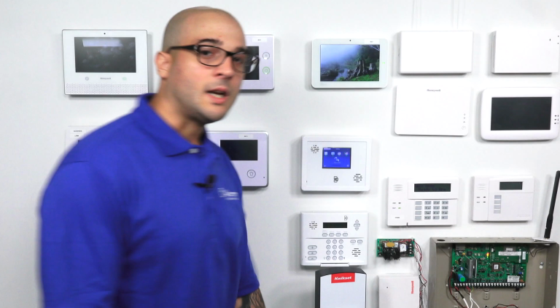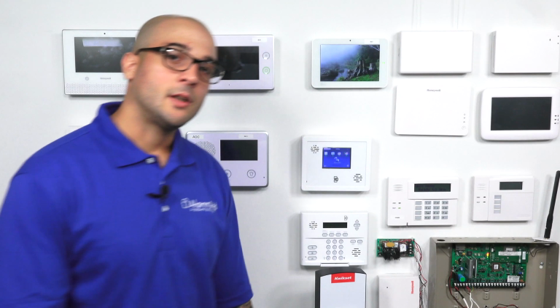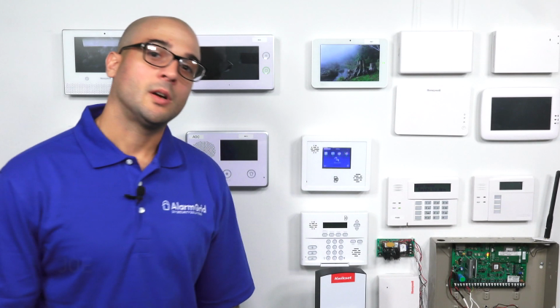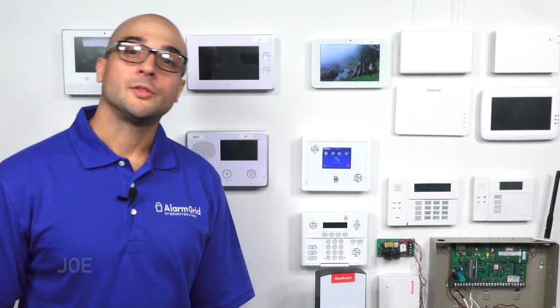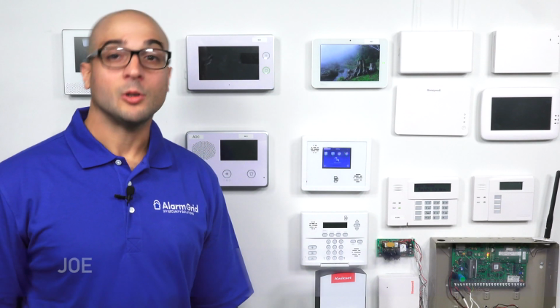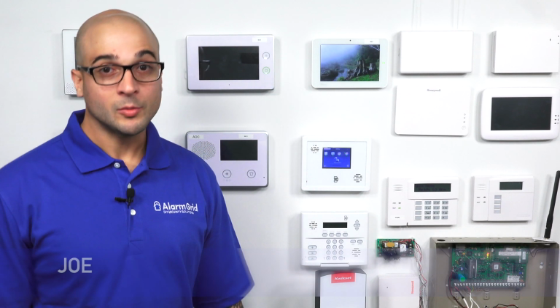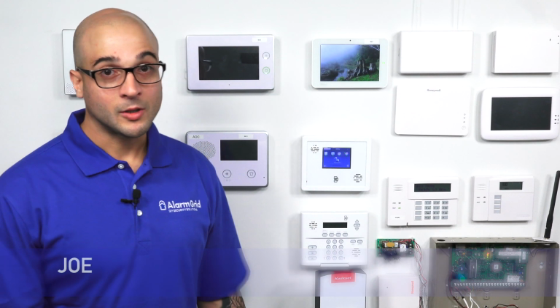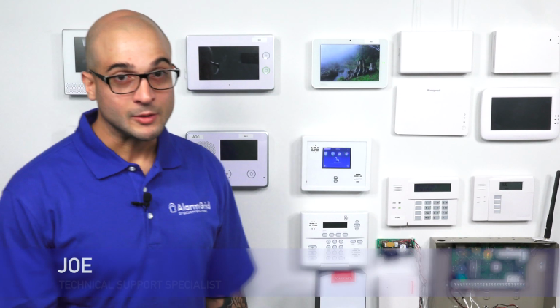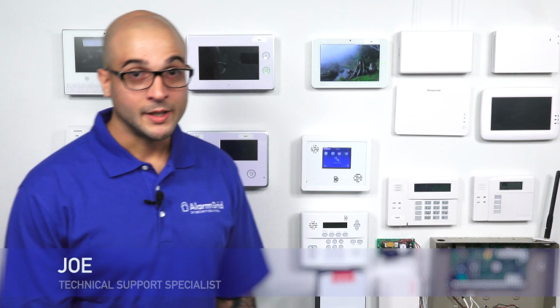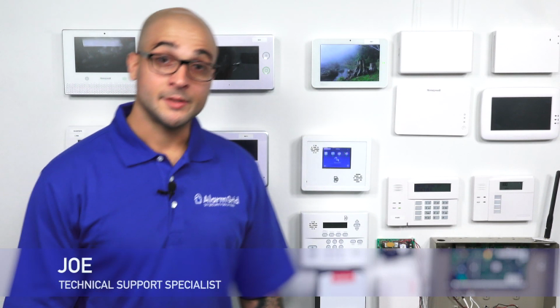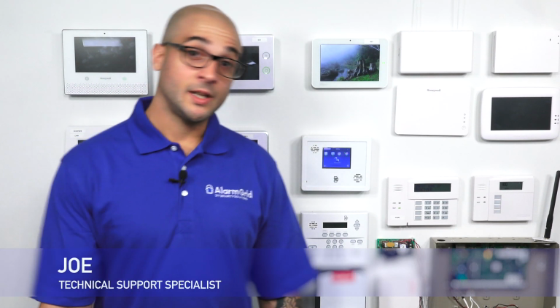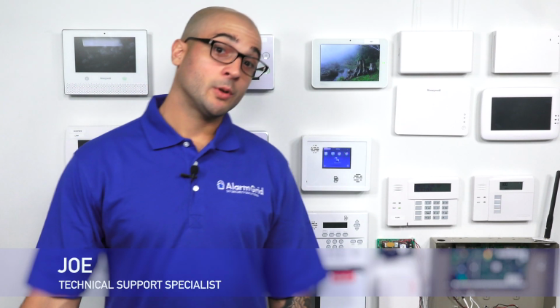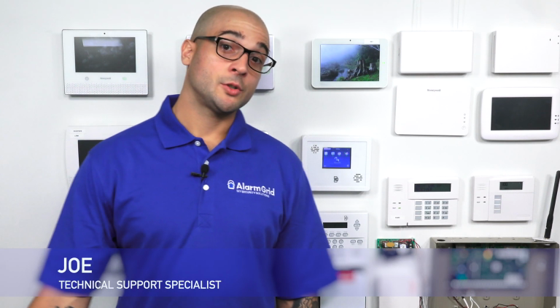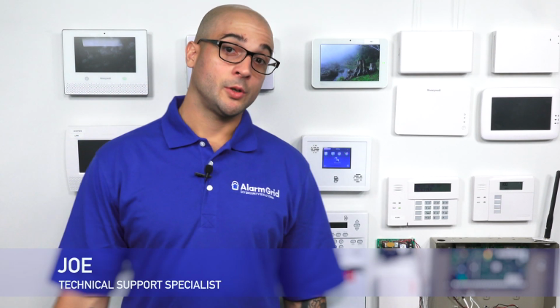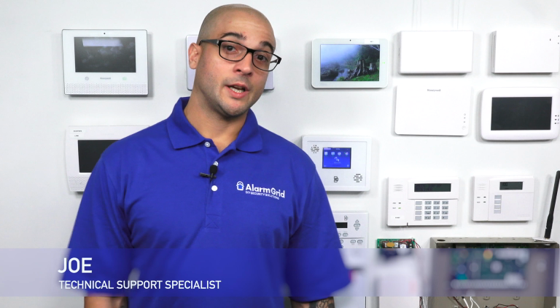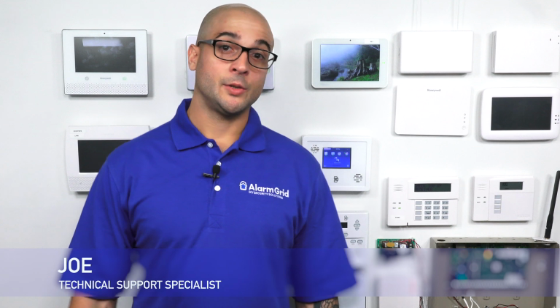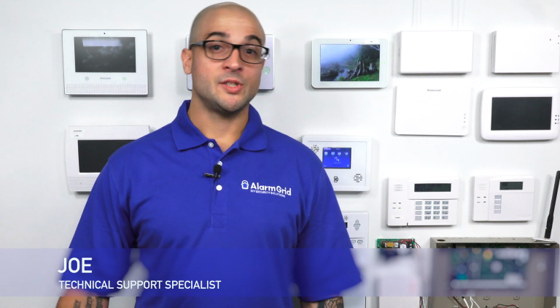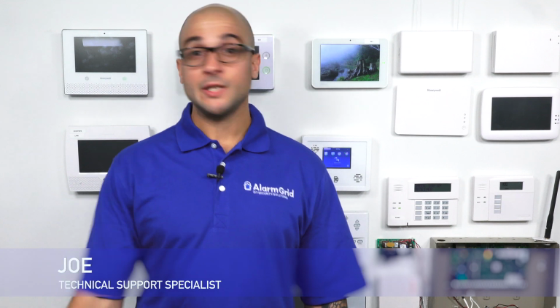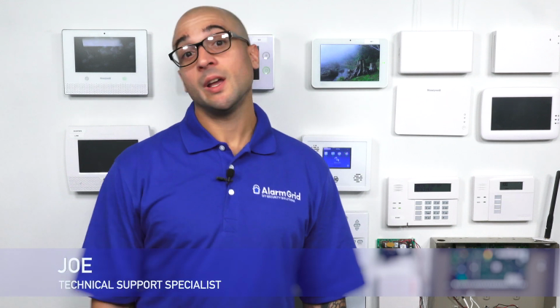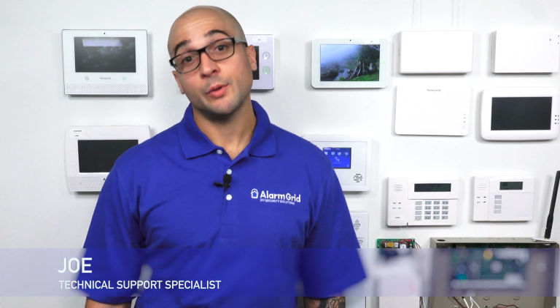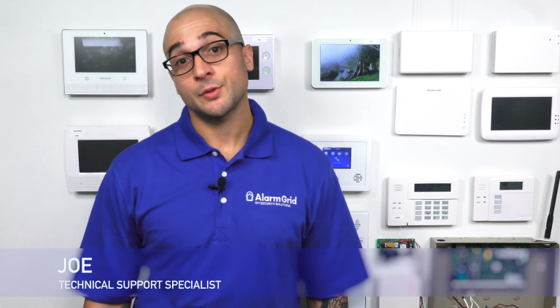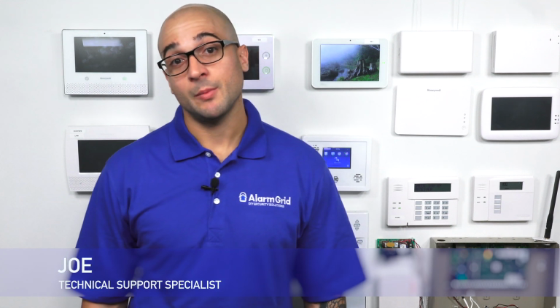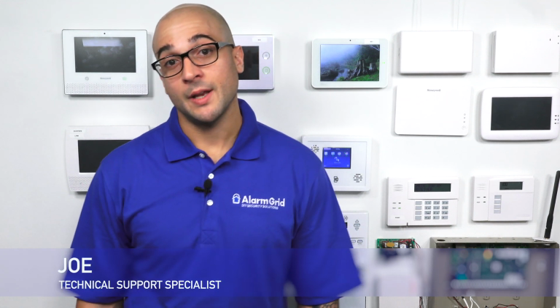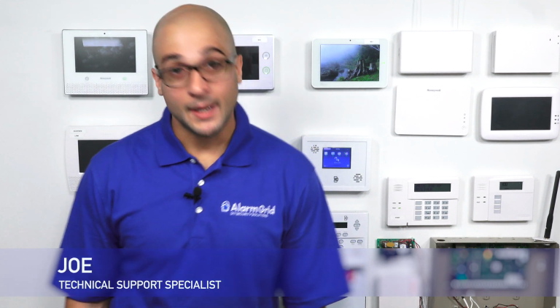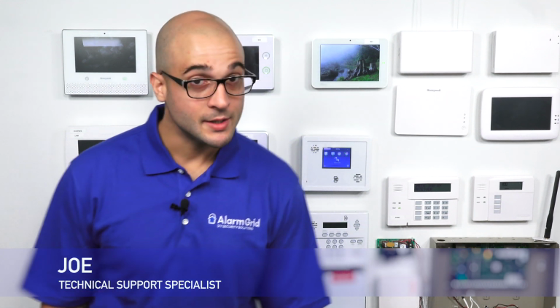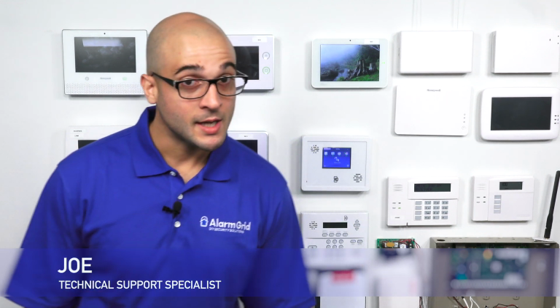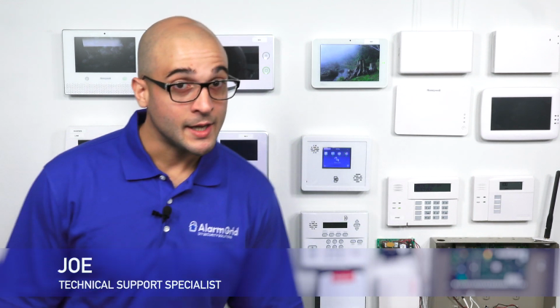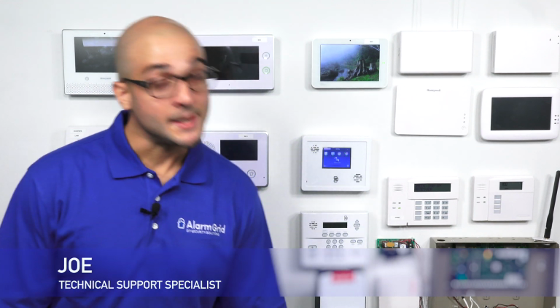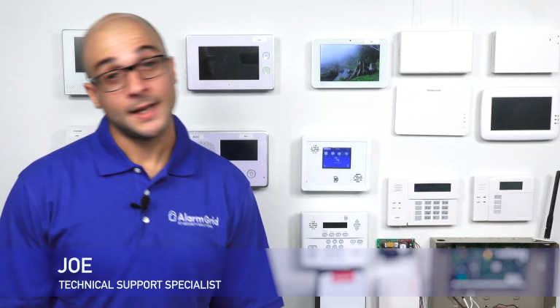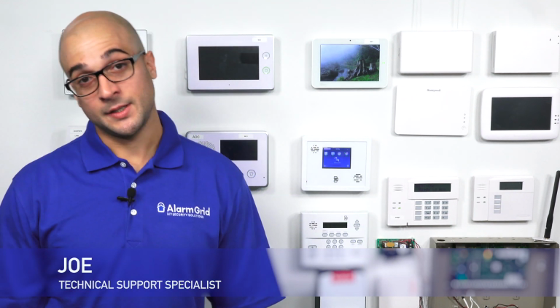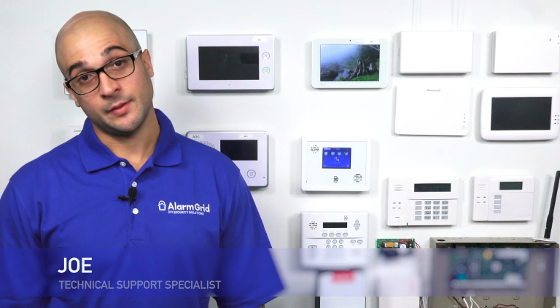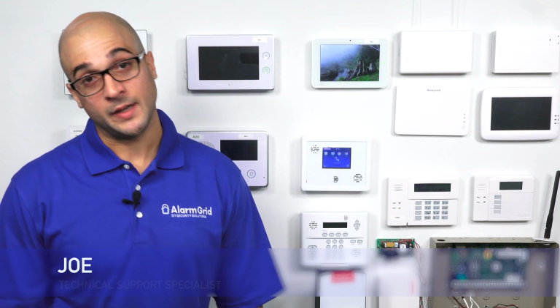Hi, DIYers. Joe from Alarm Grid, and today we're going to show you how to use Z-Wave with your Simon XTI and XTI 5.